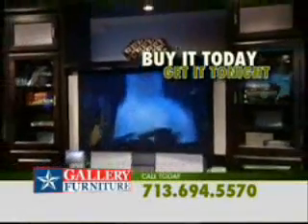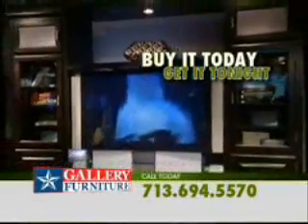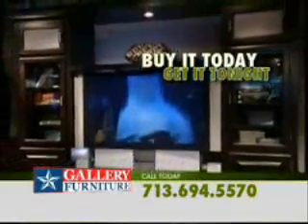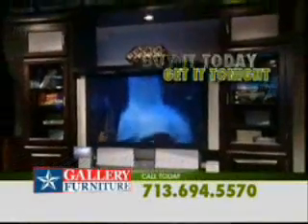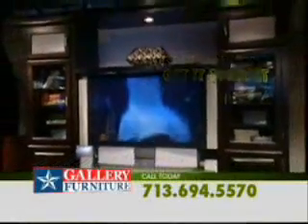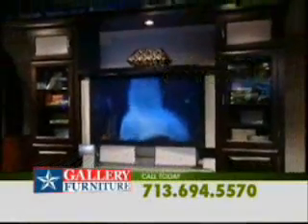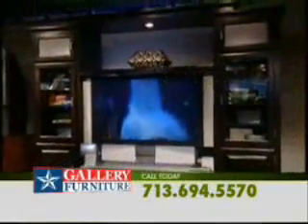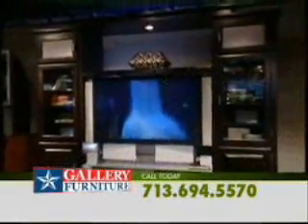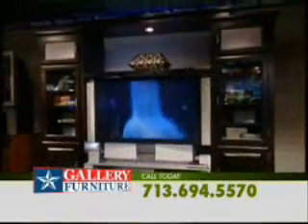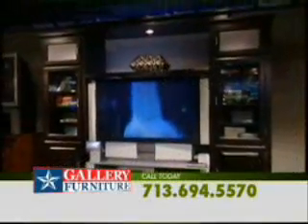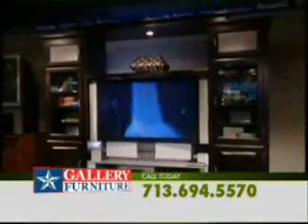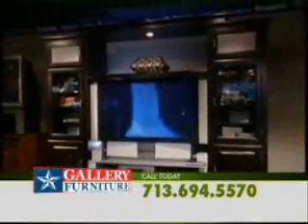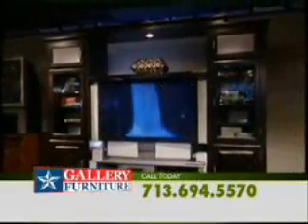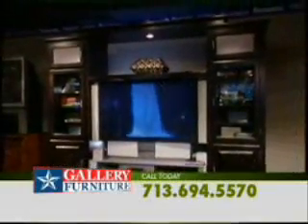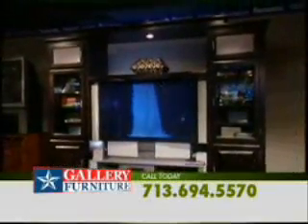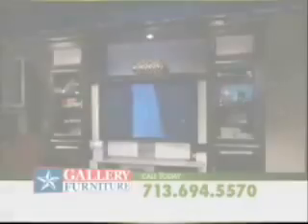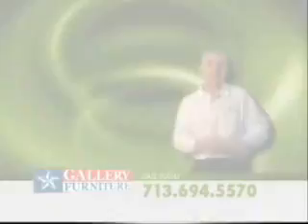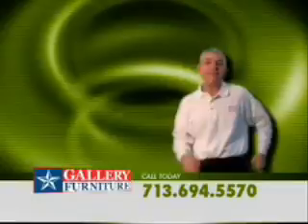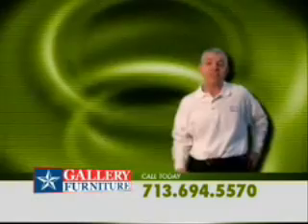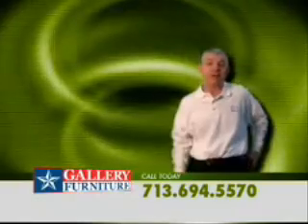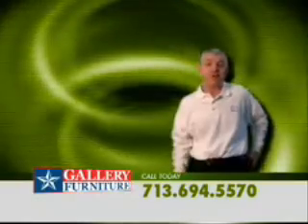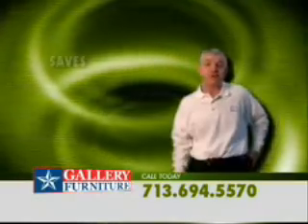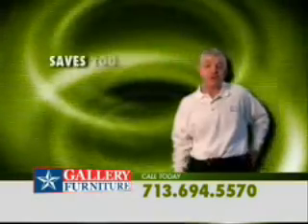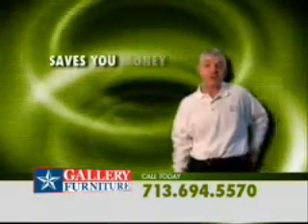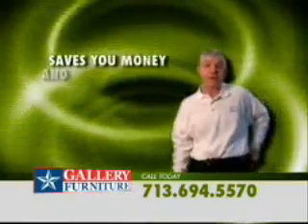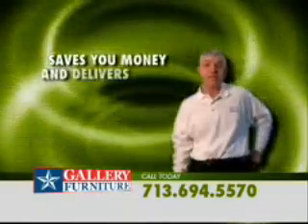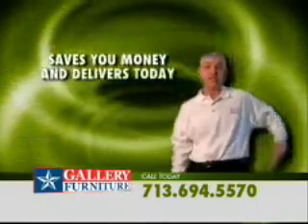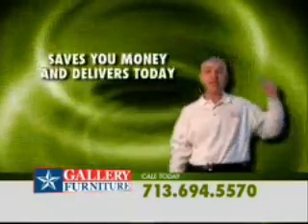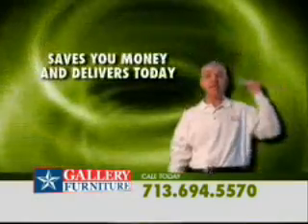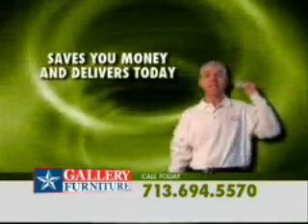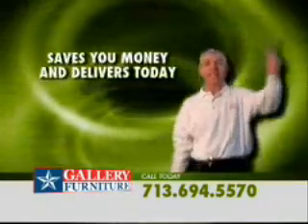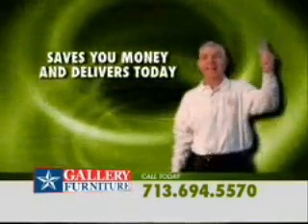On your entertainment center for your flat screen TV — huge selection, huge savings. Gallery Furniture saves you money and delivers today.